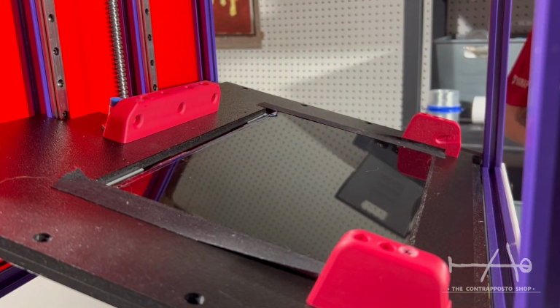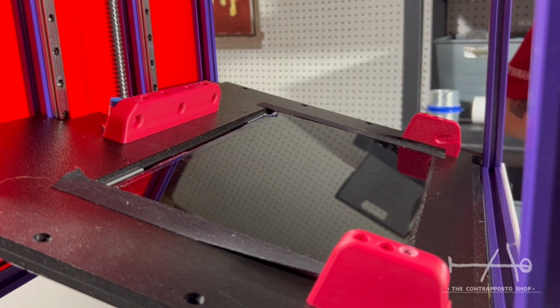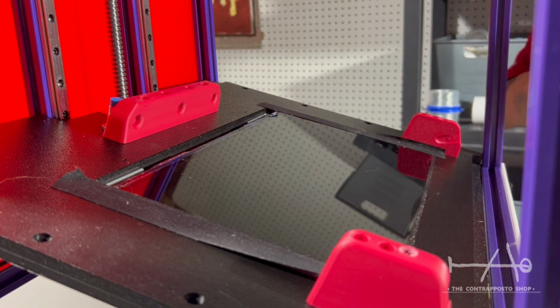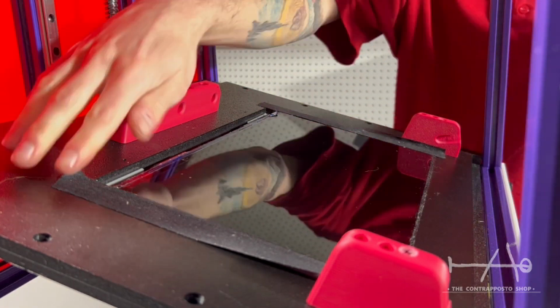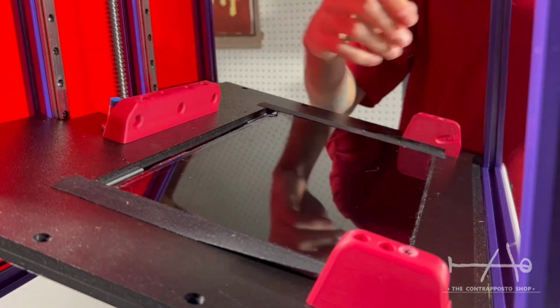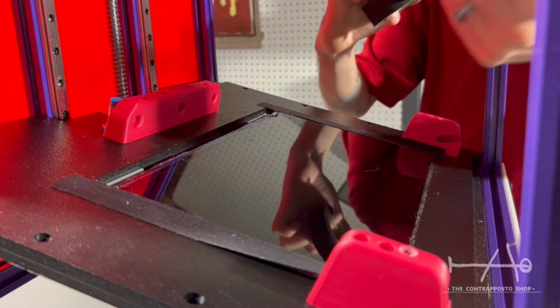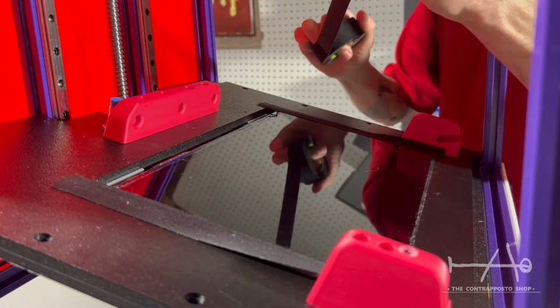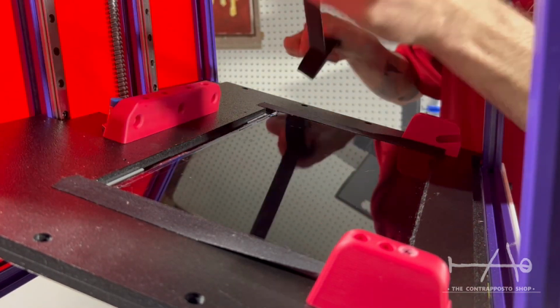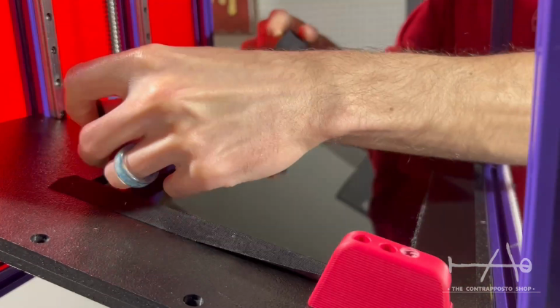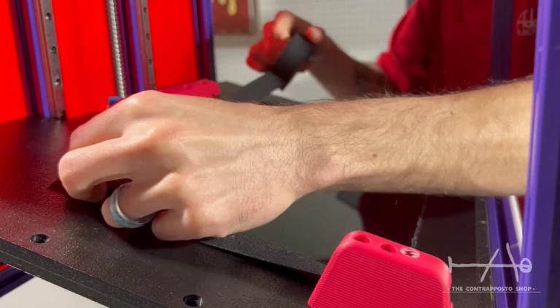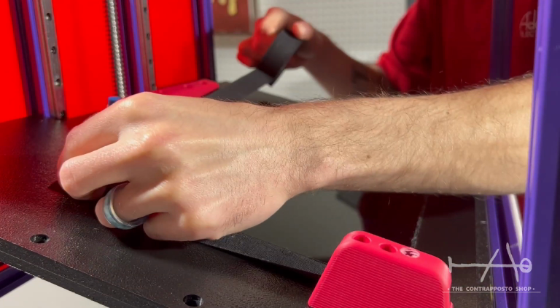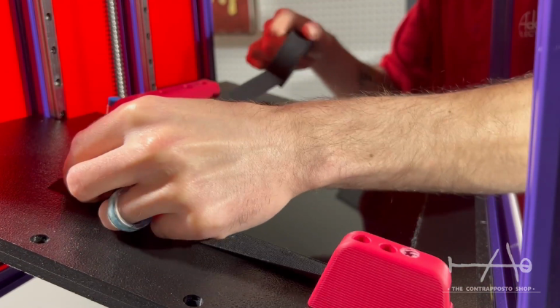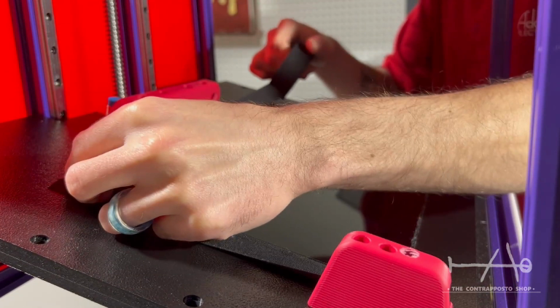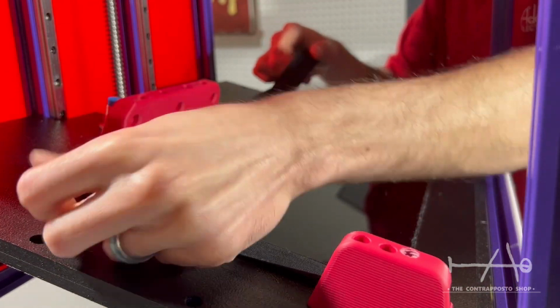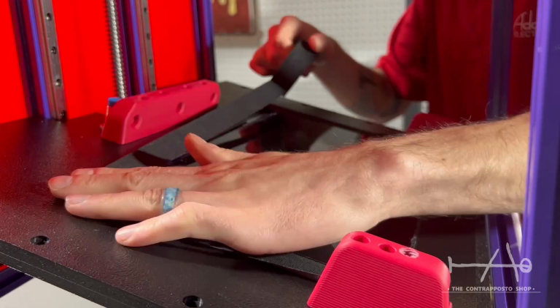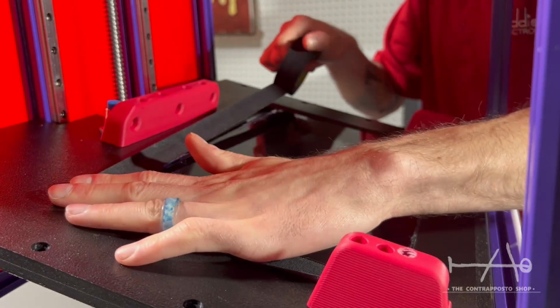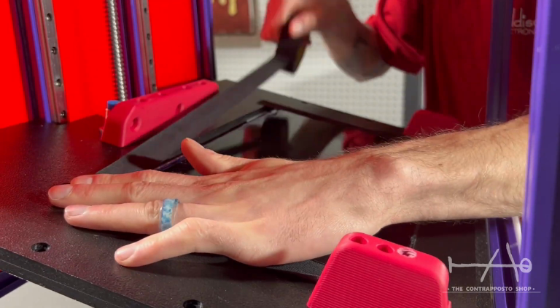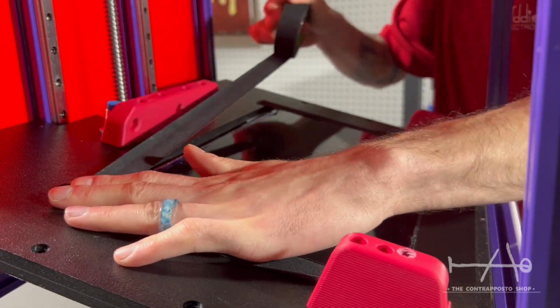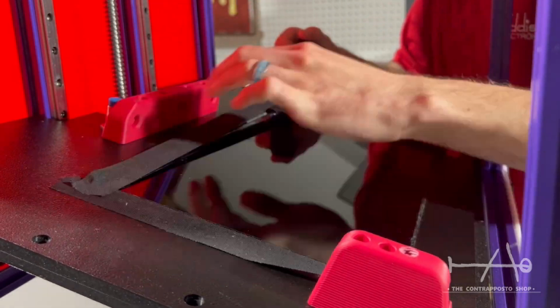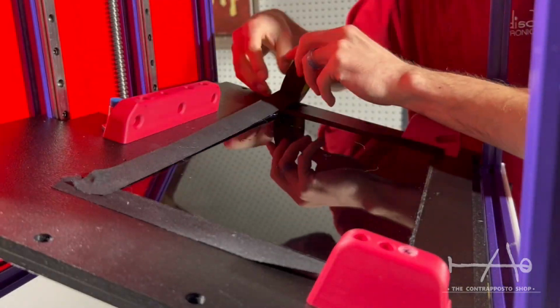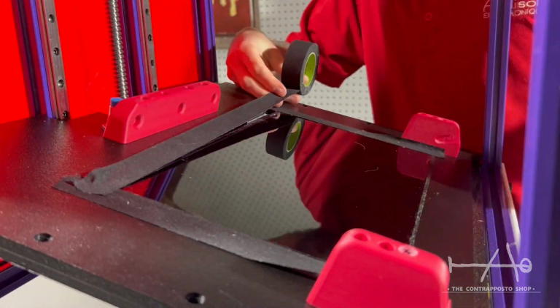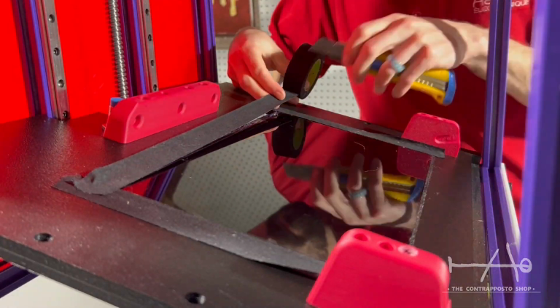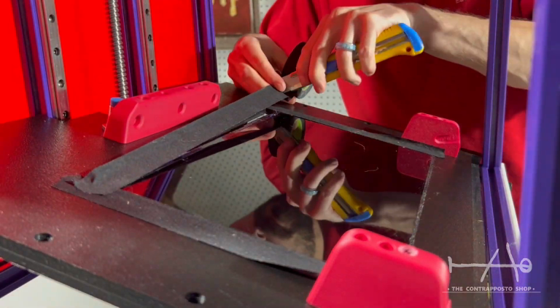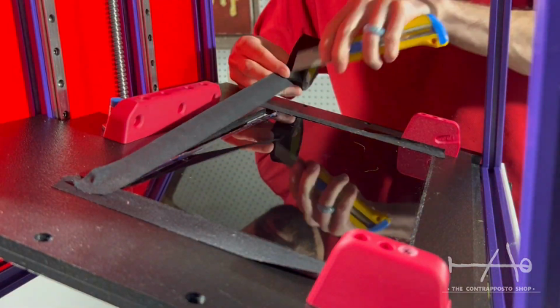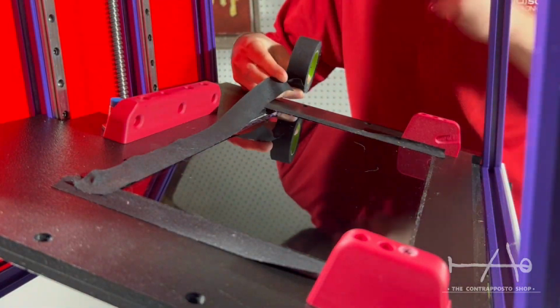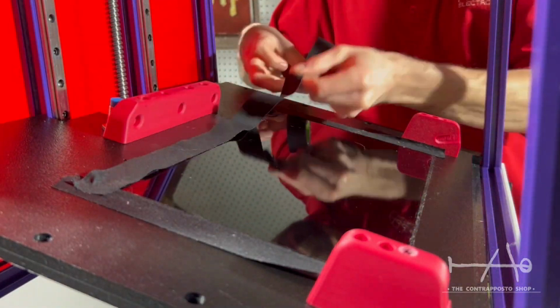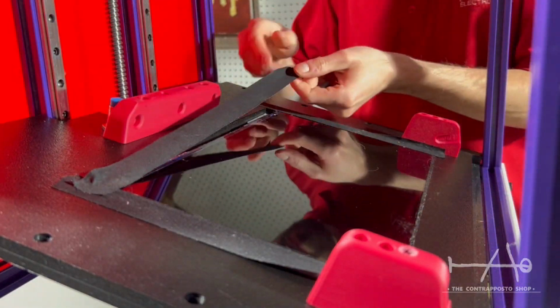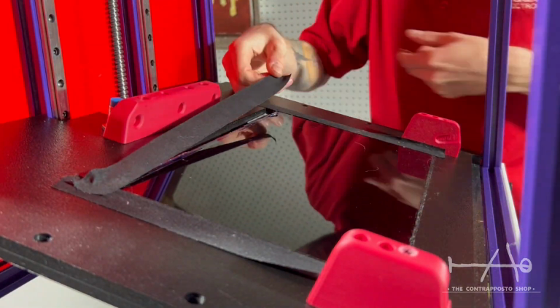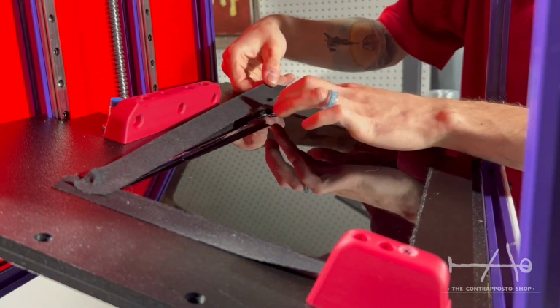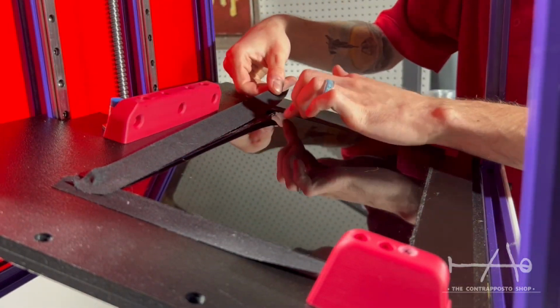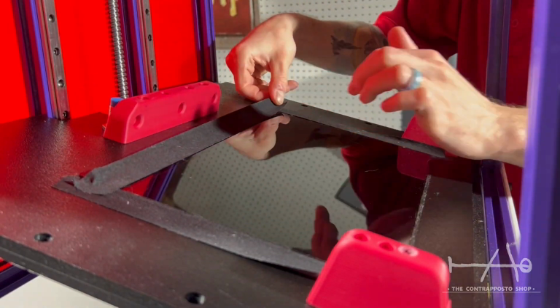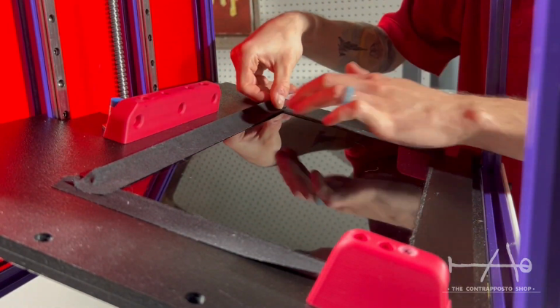When that is done, you can elevate the LCD a bit over the surface with the screws so it will be closer to the FEP, and the tape will stretch a bit and keep everything in place.